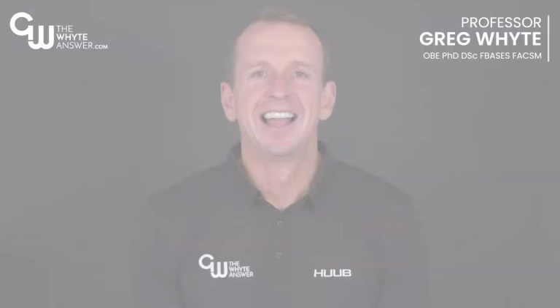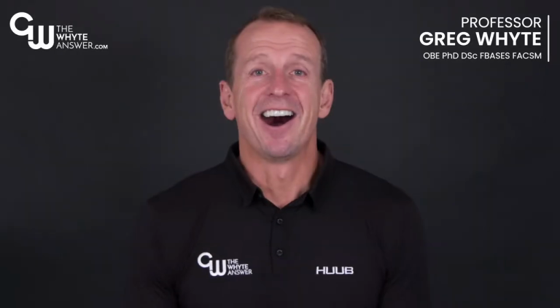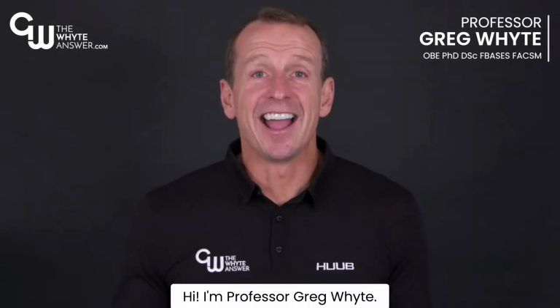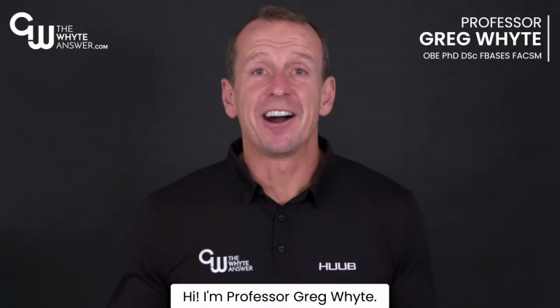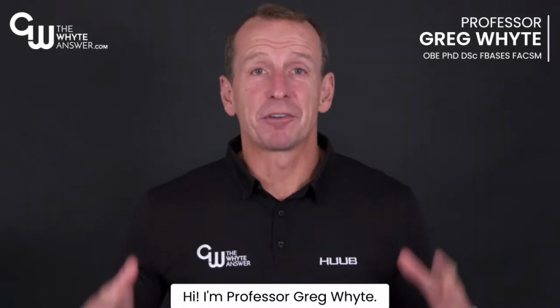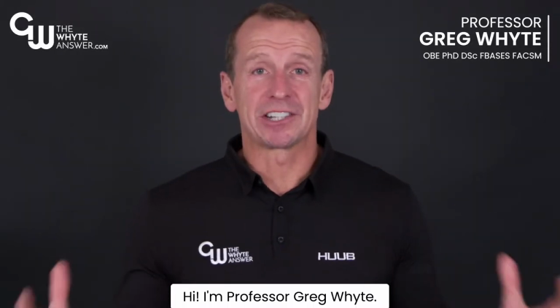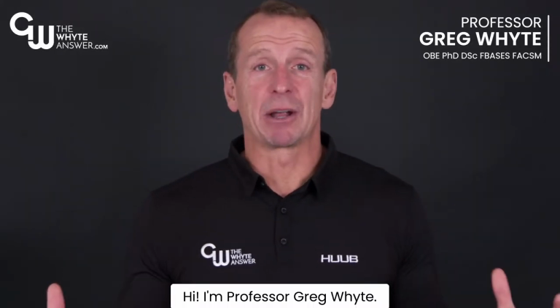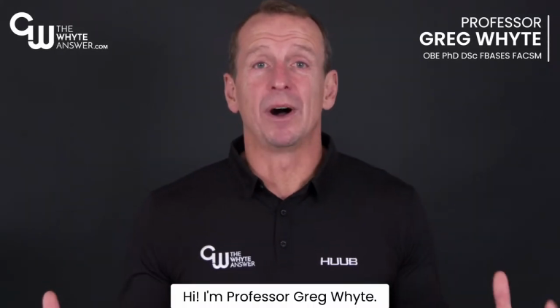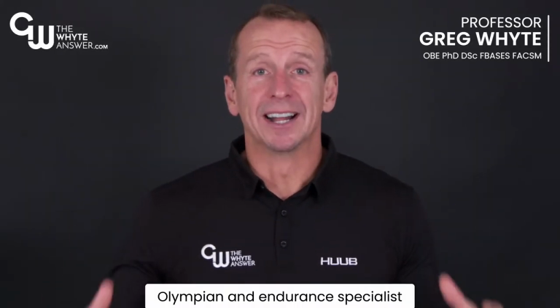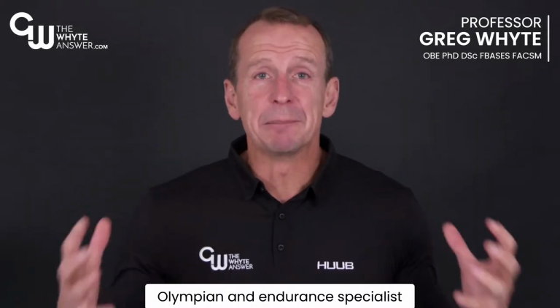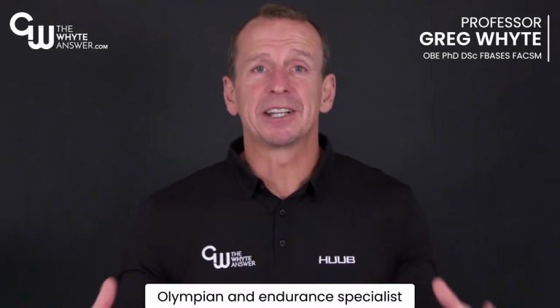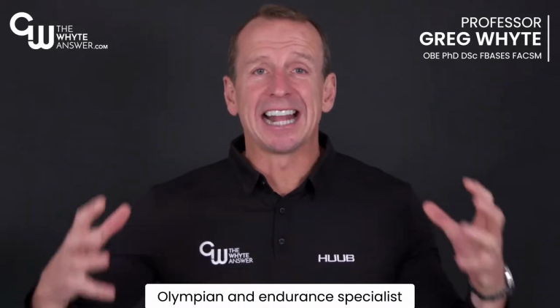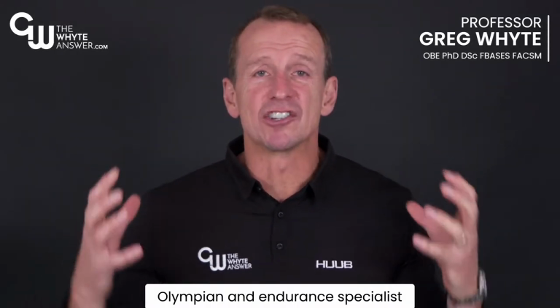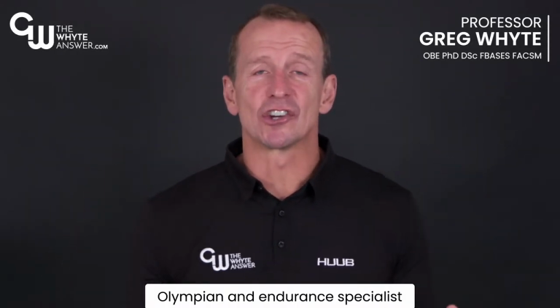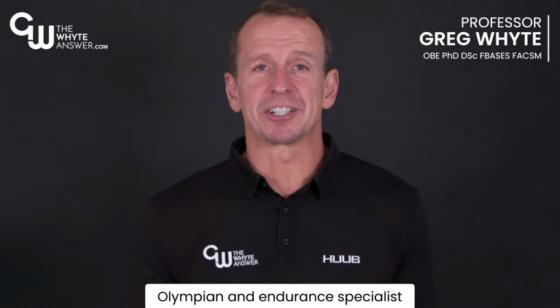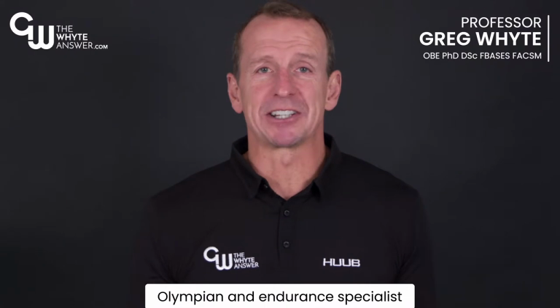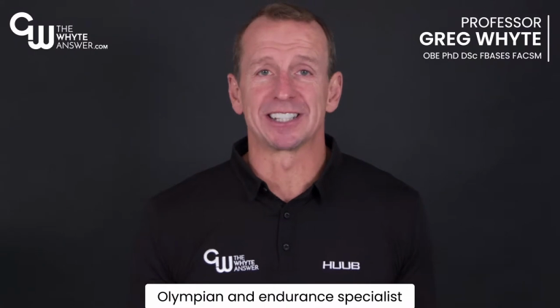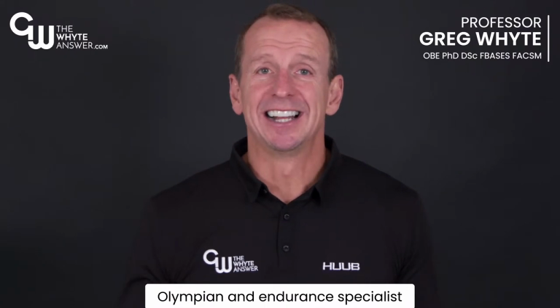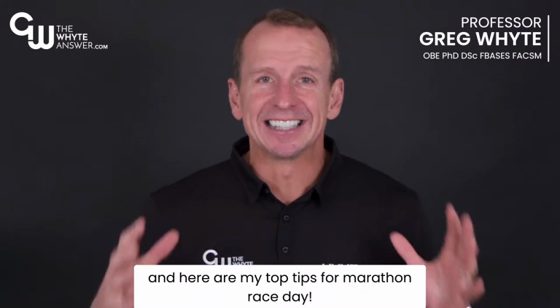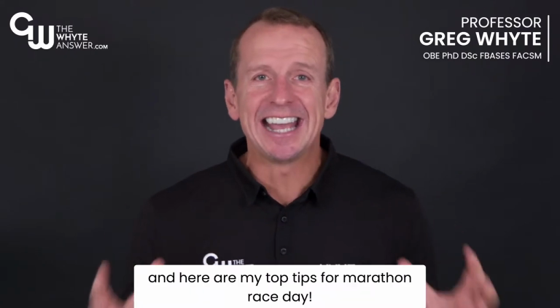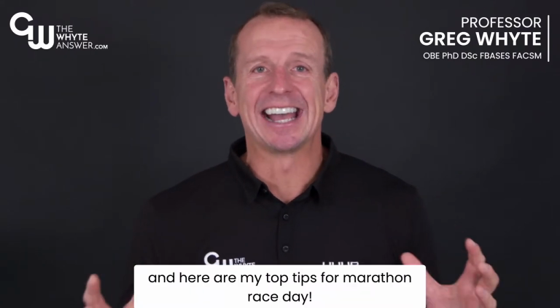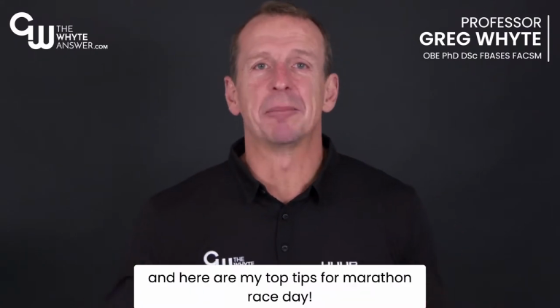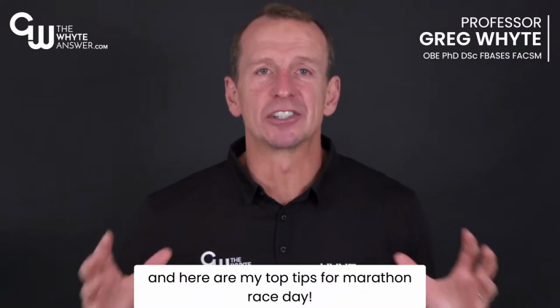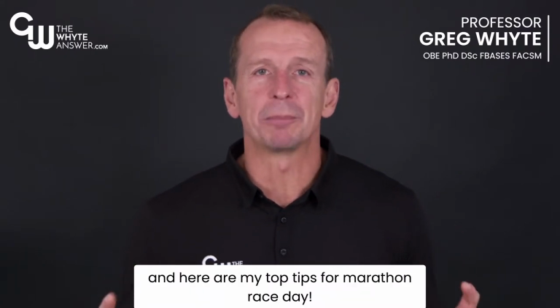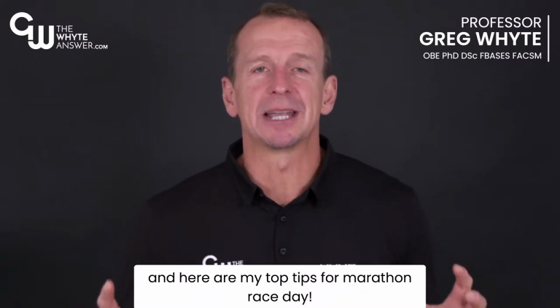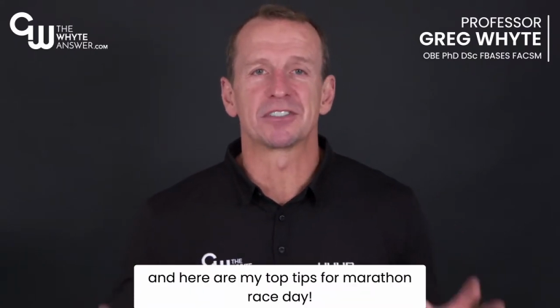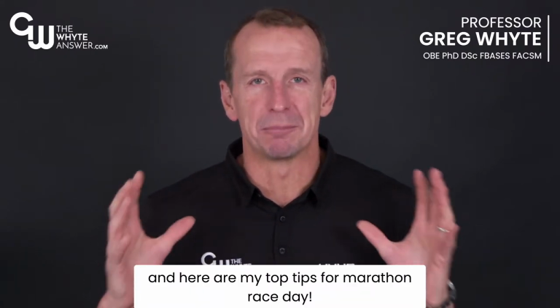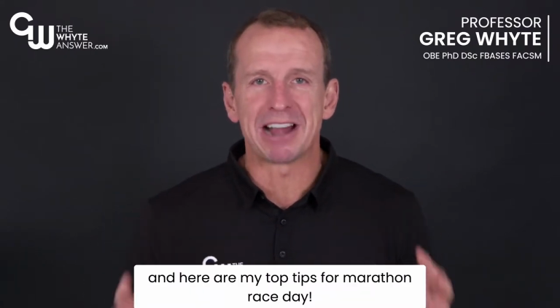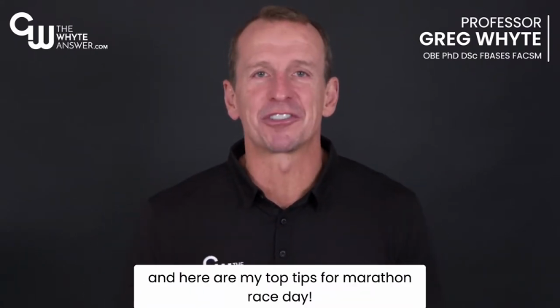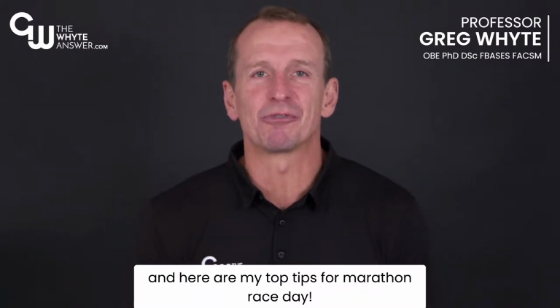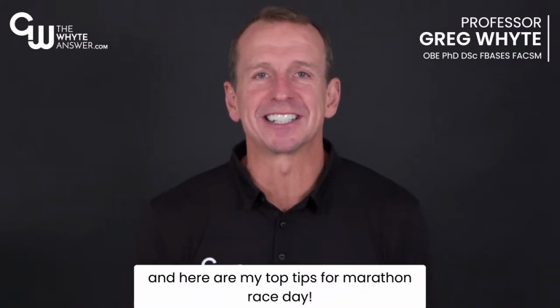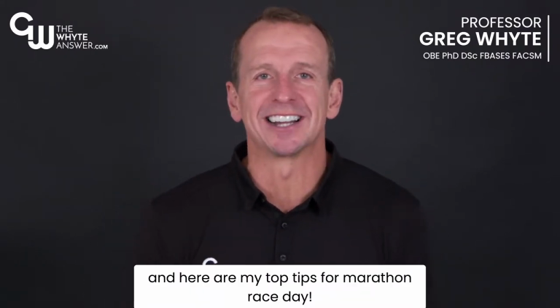Hi, I'm Professor Greg White, Olympian and Endurance Specialist, and here are my top tips for Marathon Race Day.